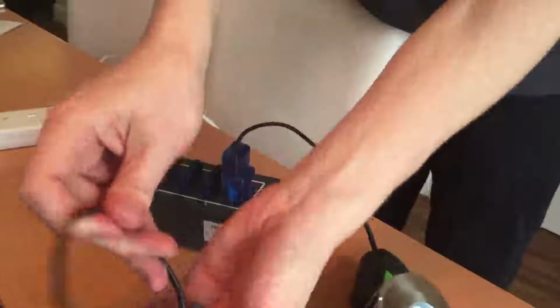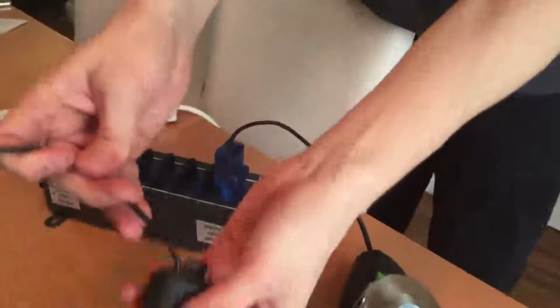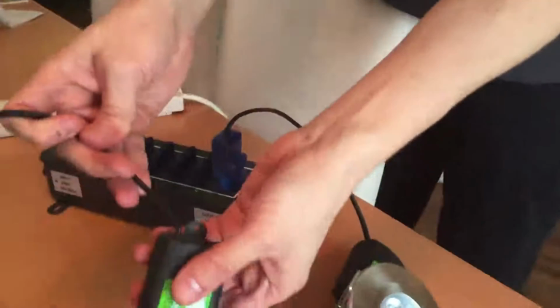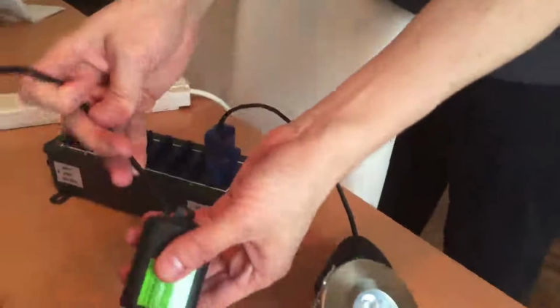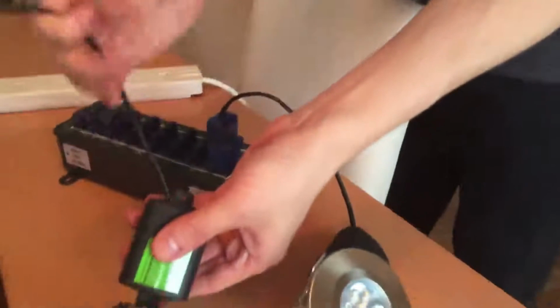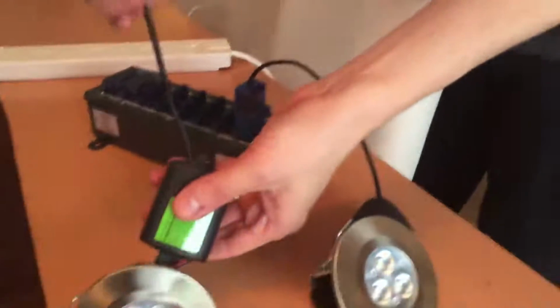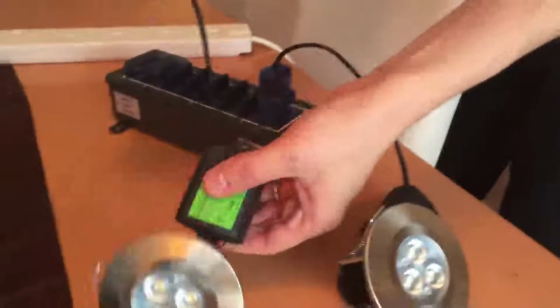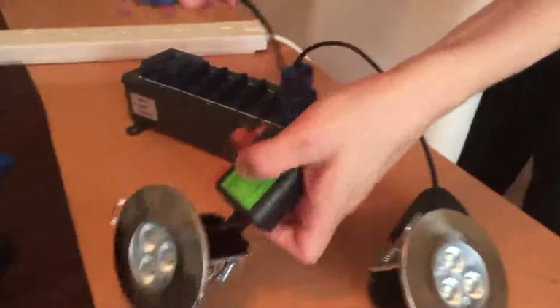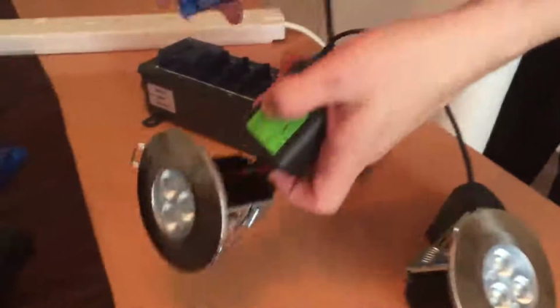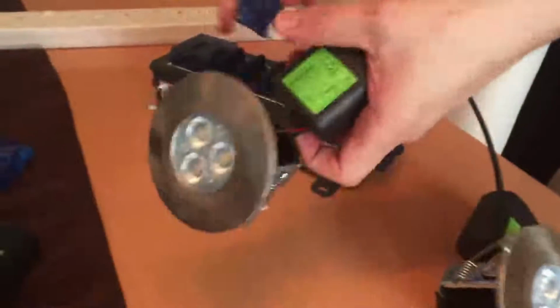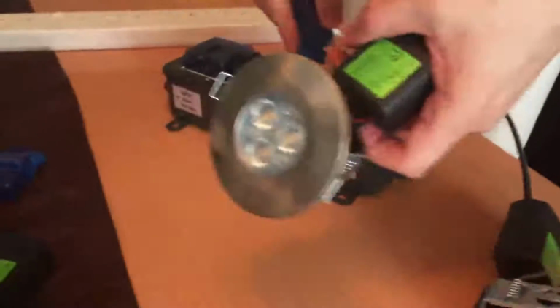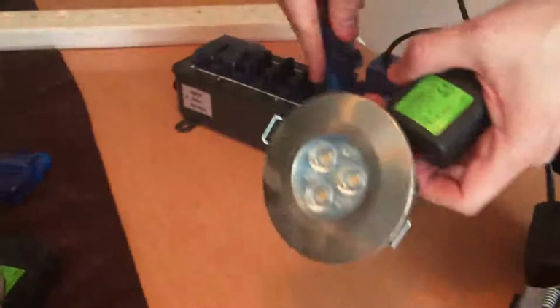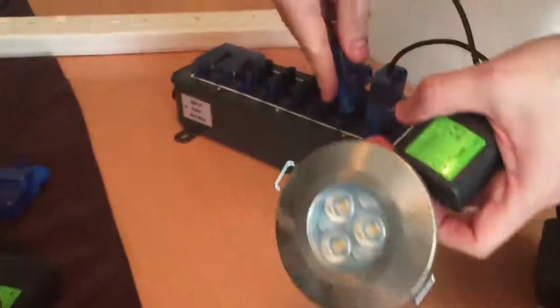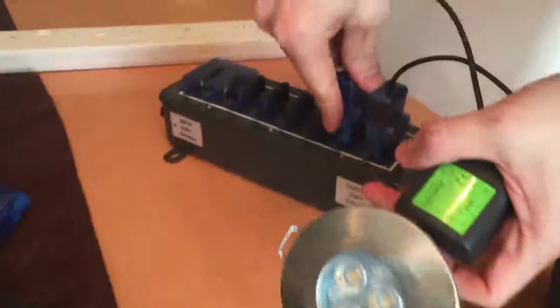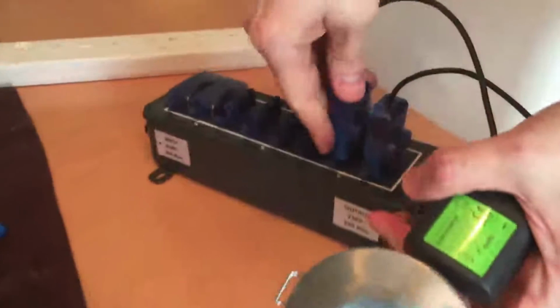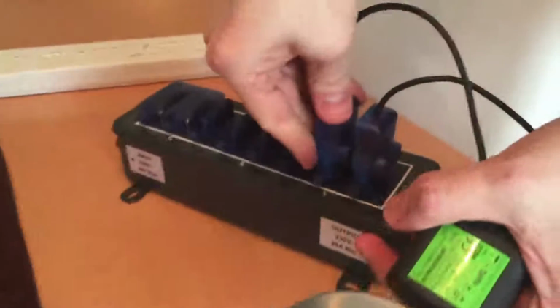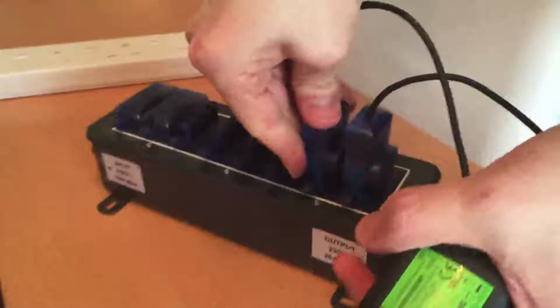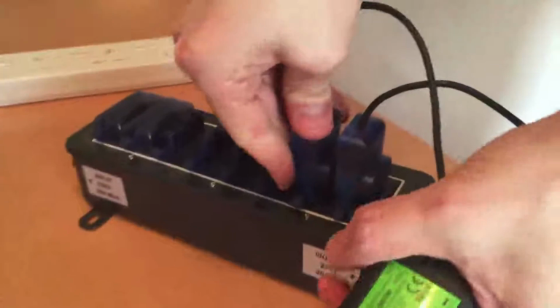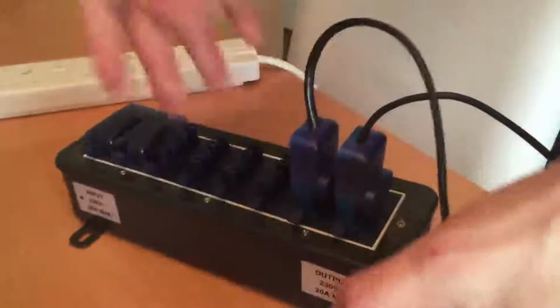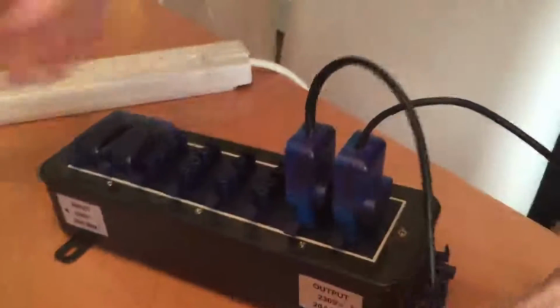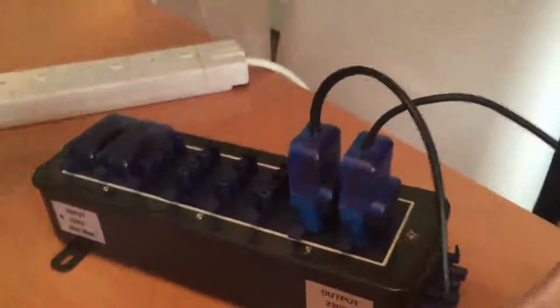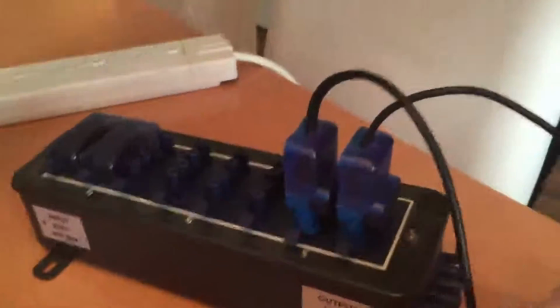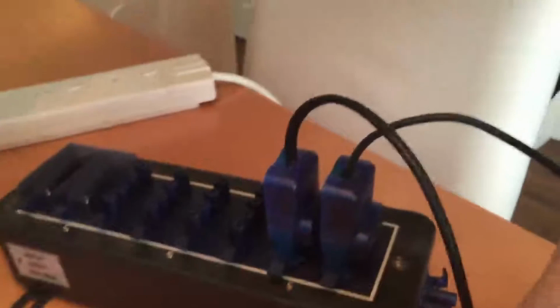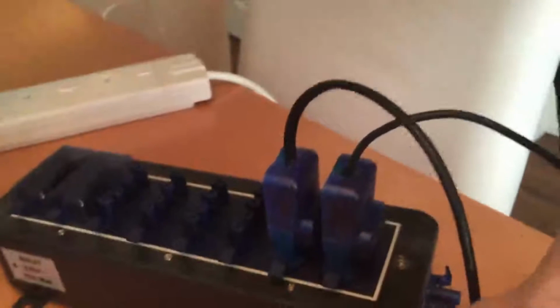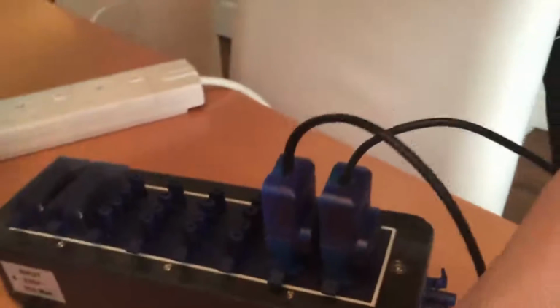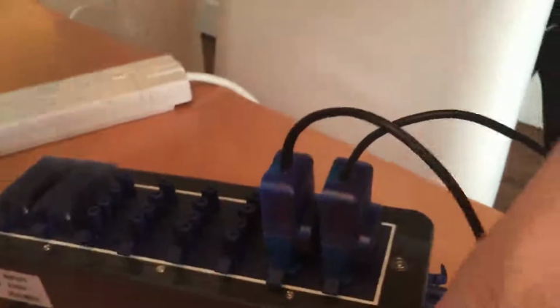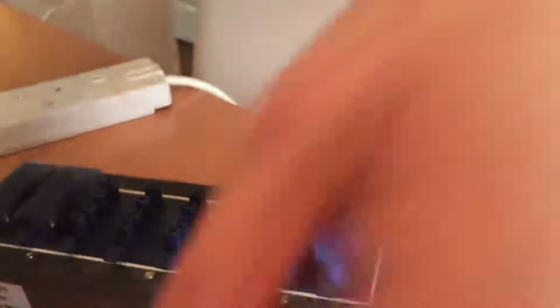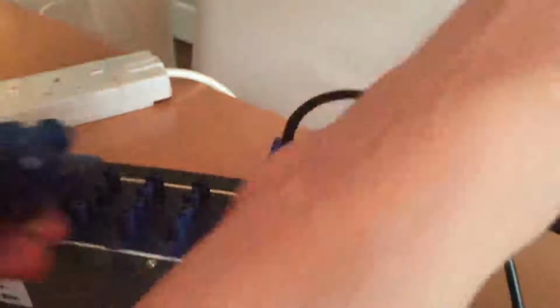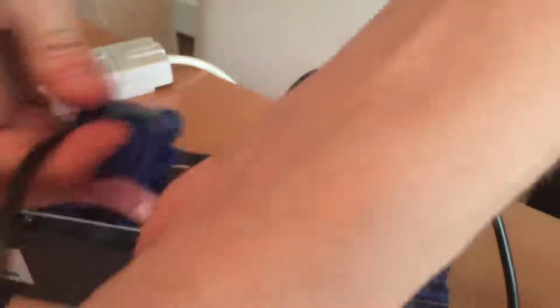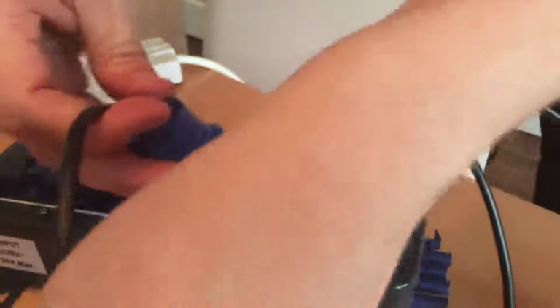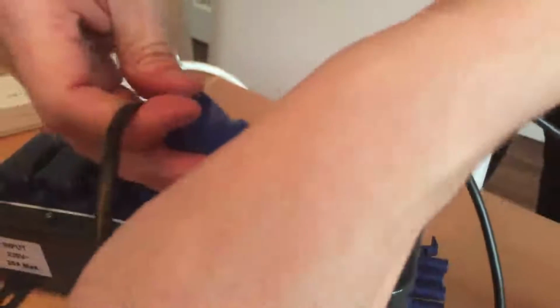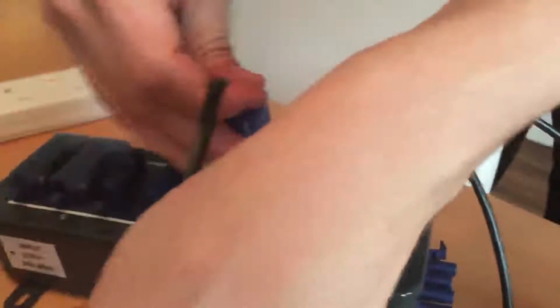I've used the click flow connectors on these, so they go into my distribution block, although they don't come with these as standard.